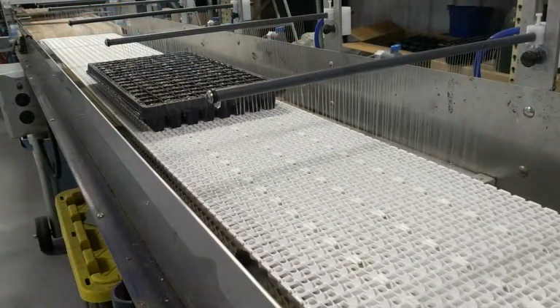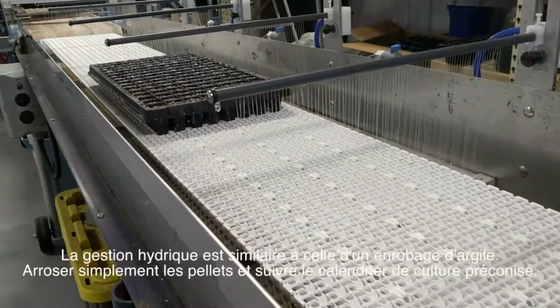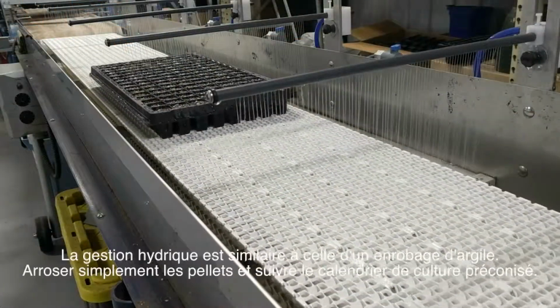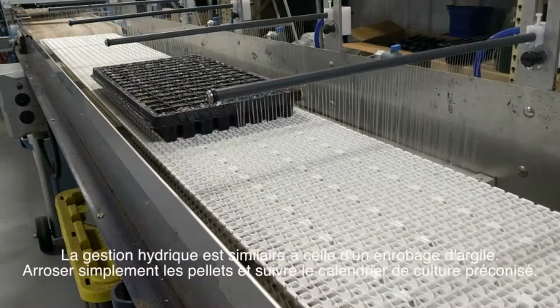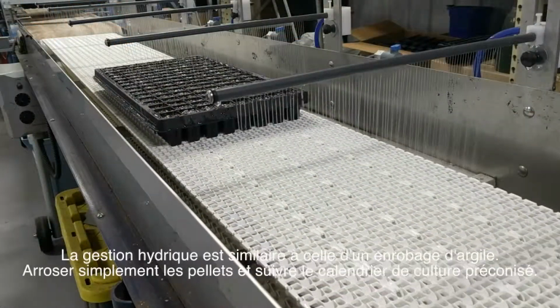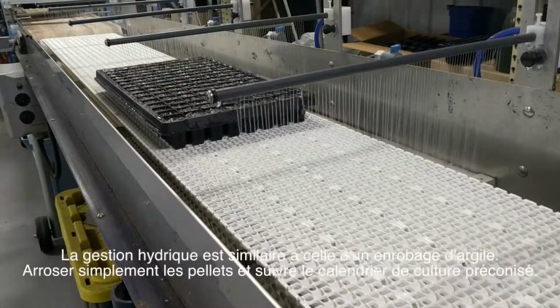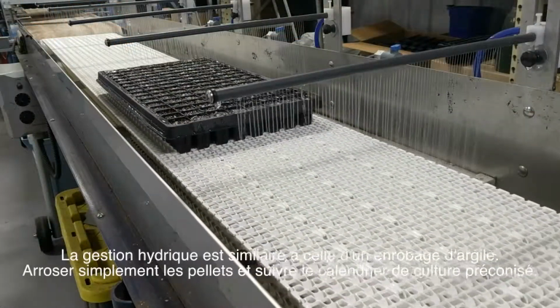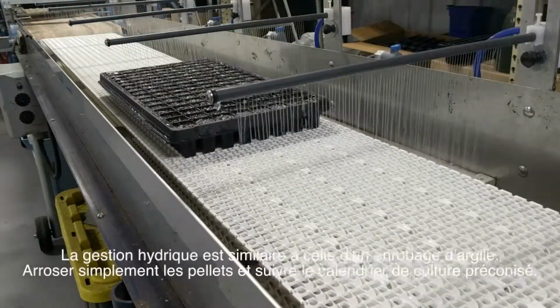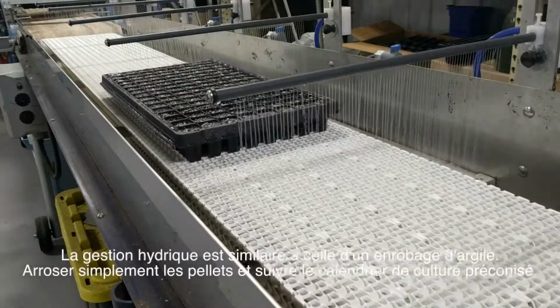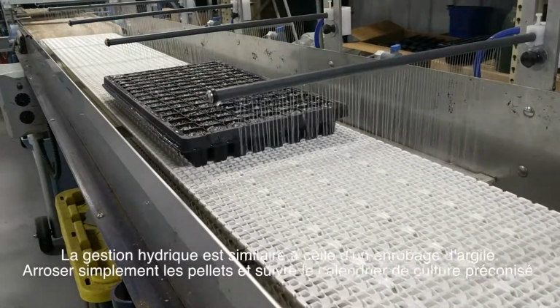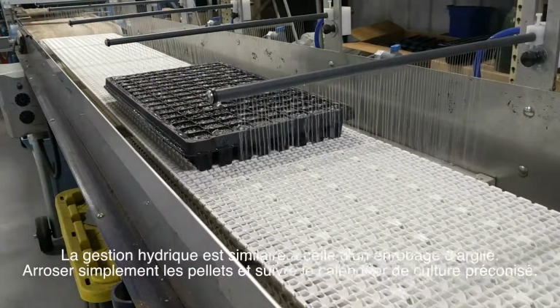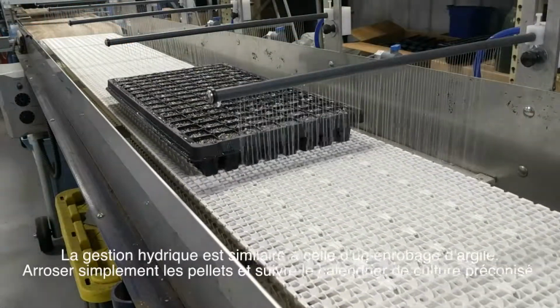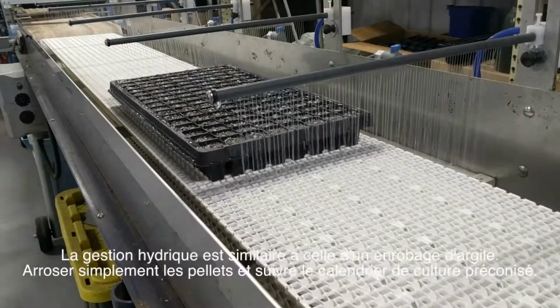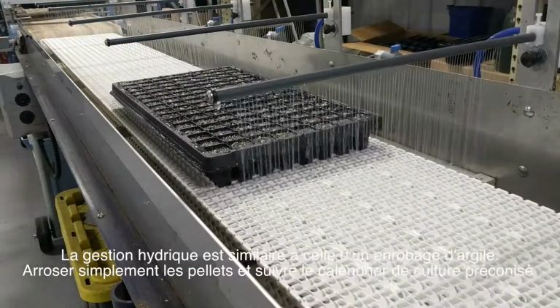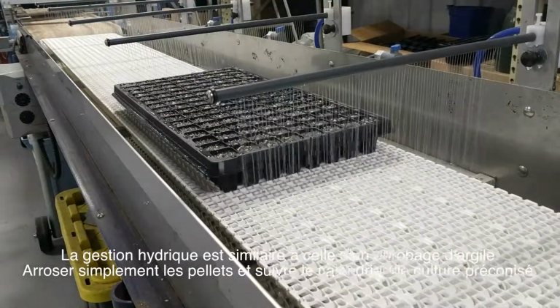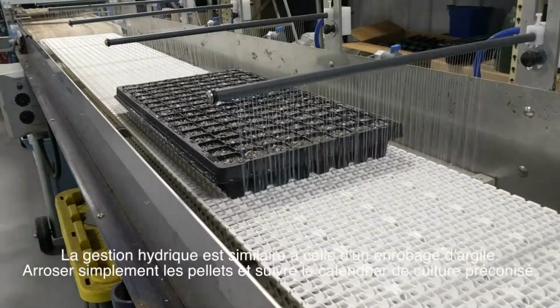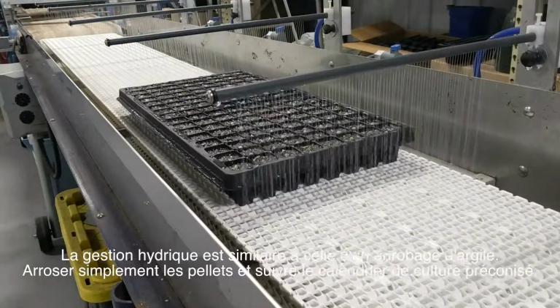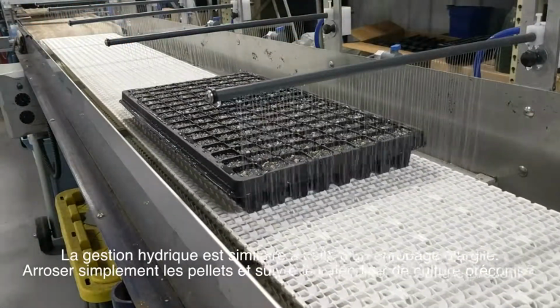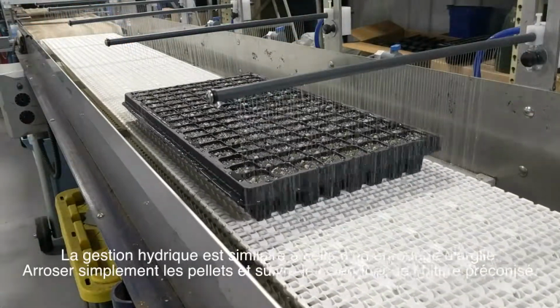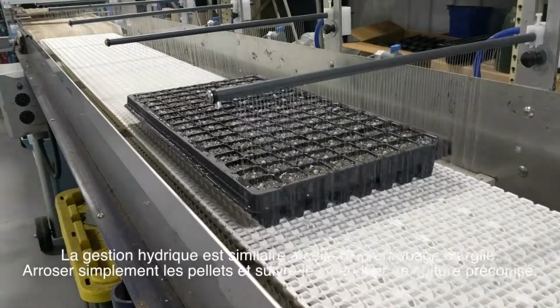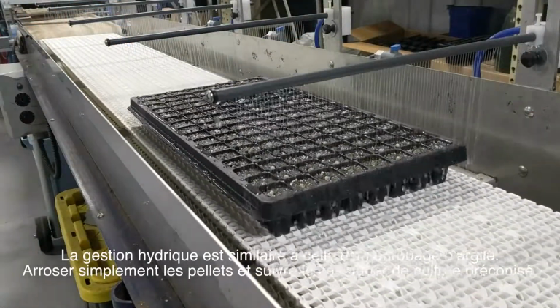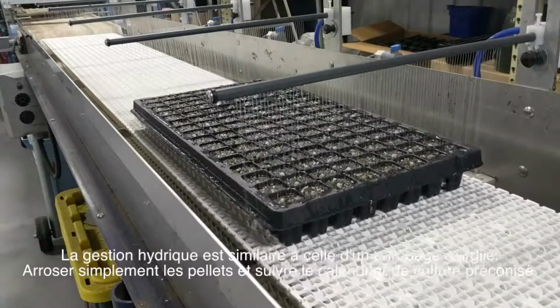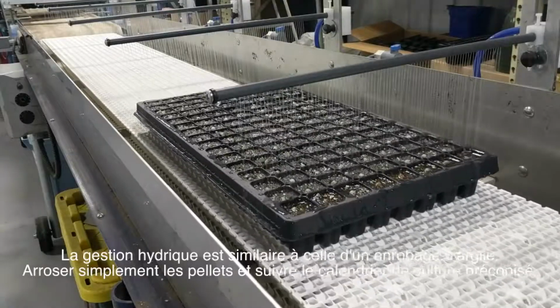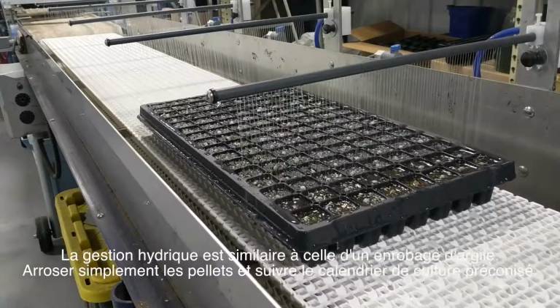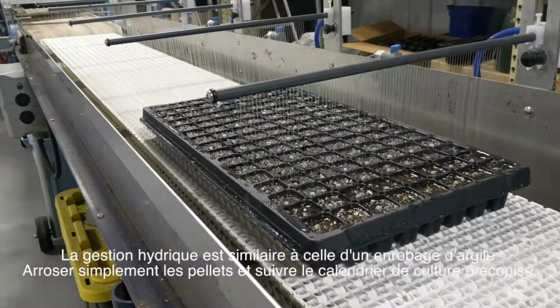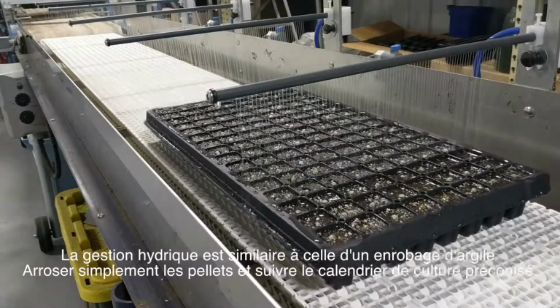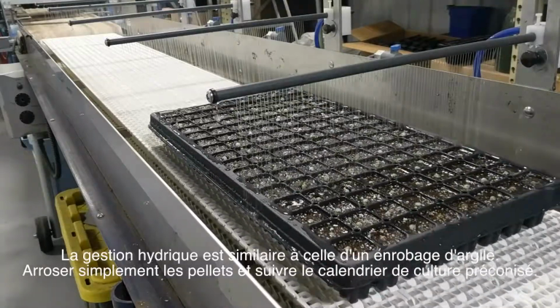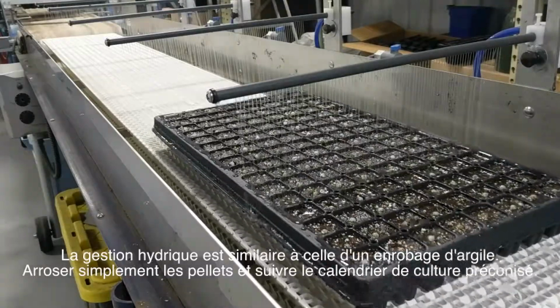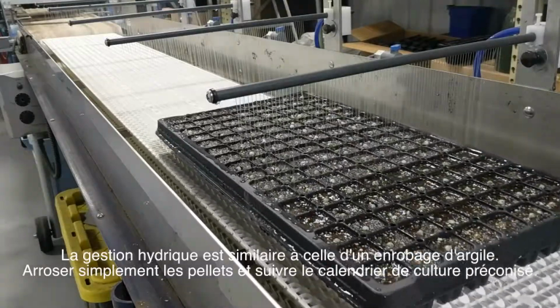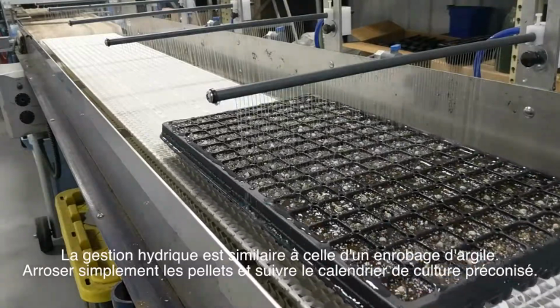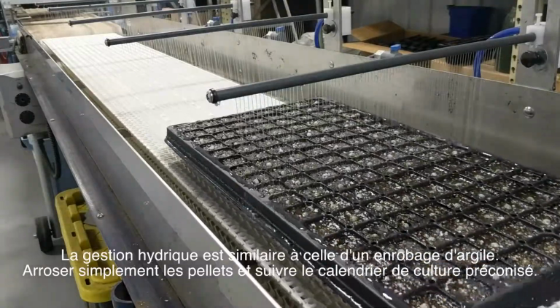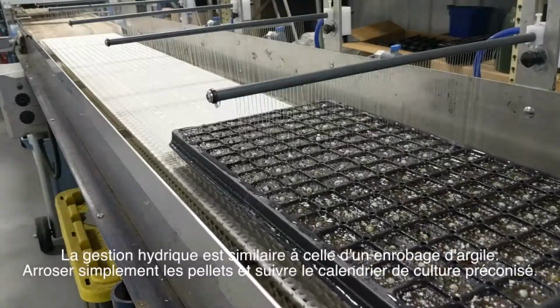Water management is similar to that of a clay pellet. Simply water the pellets and follow the recommended crop culture.